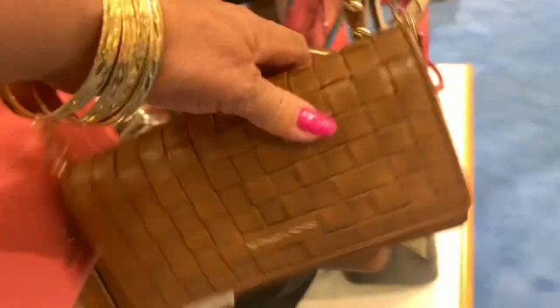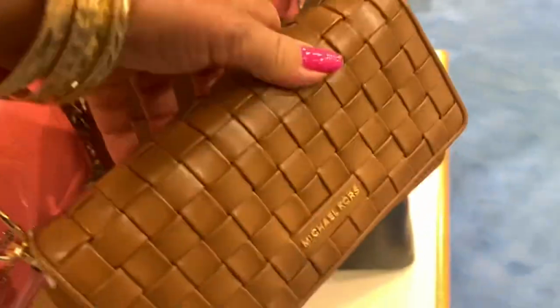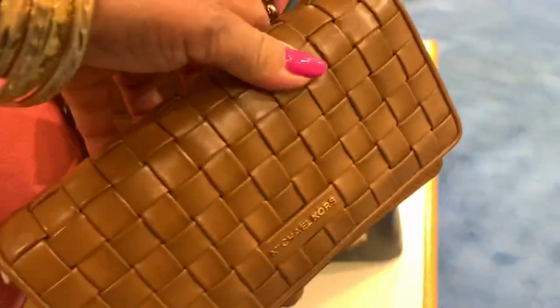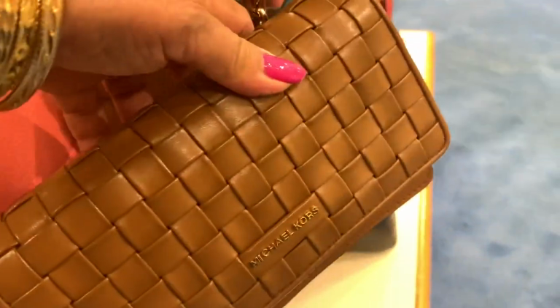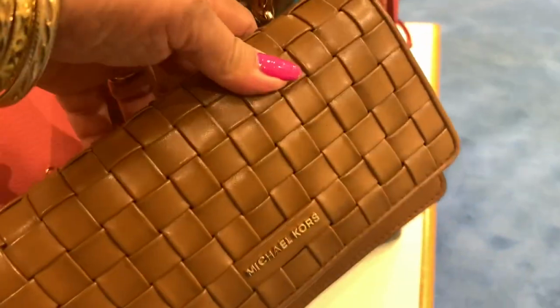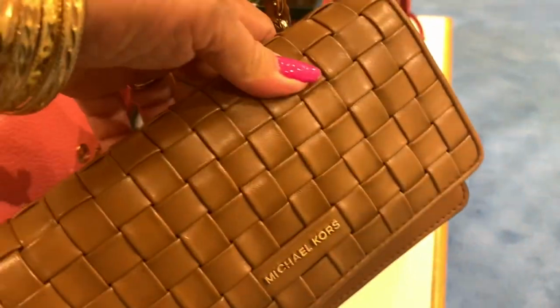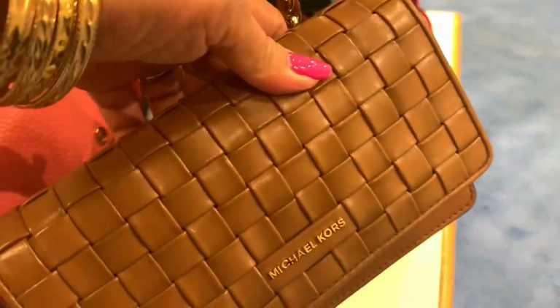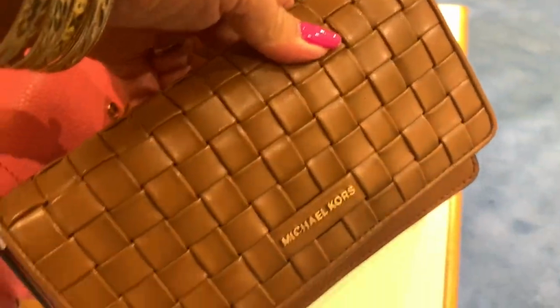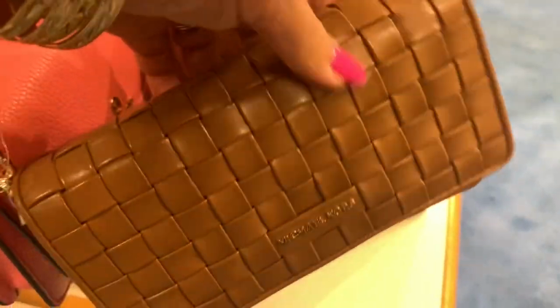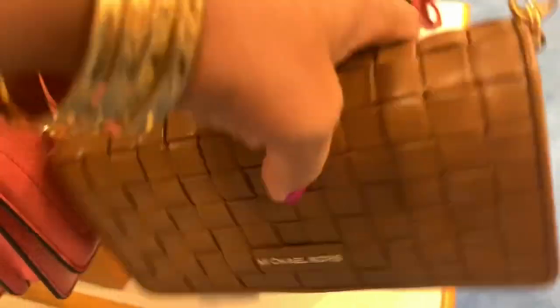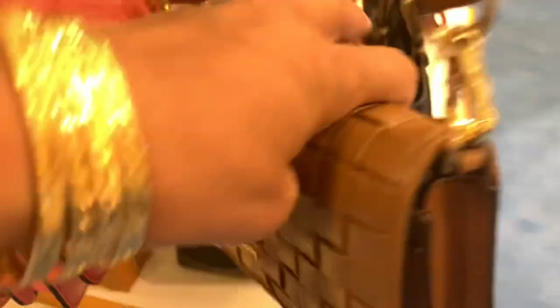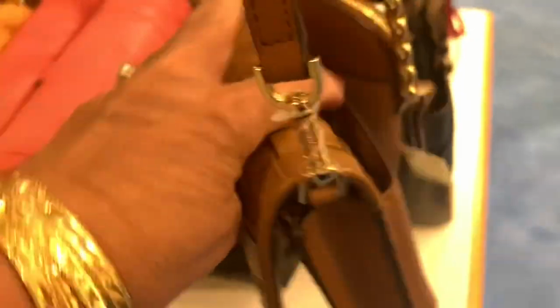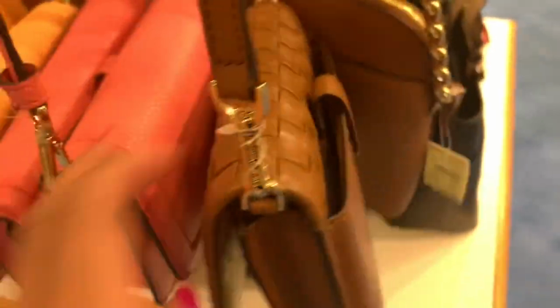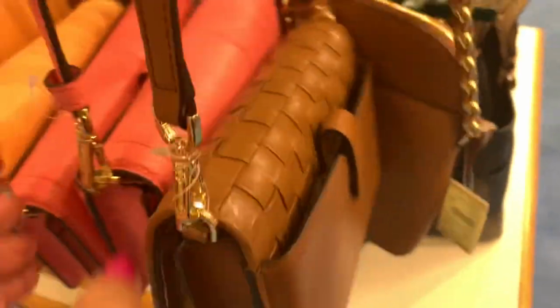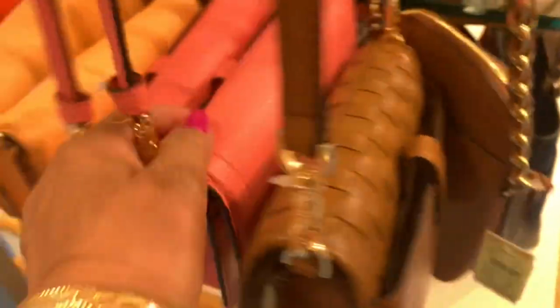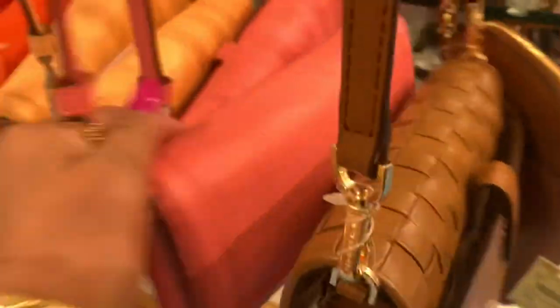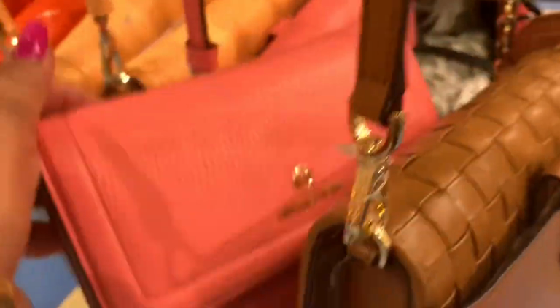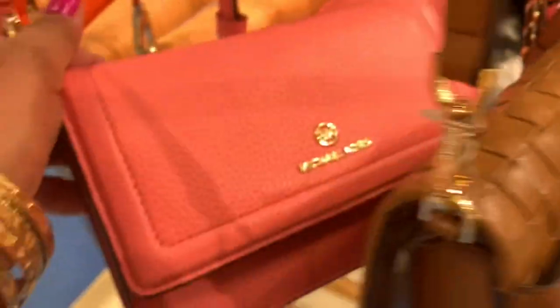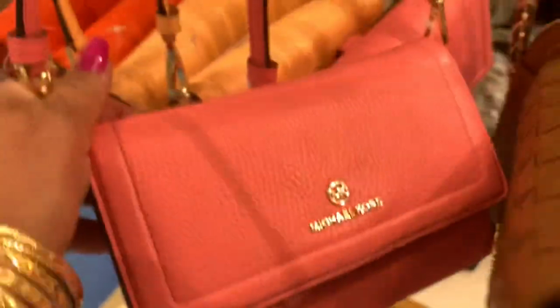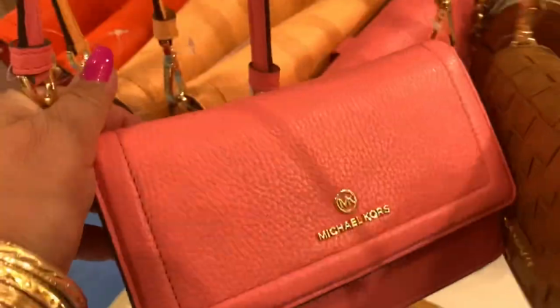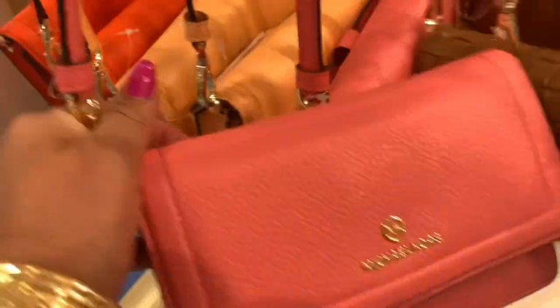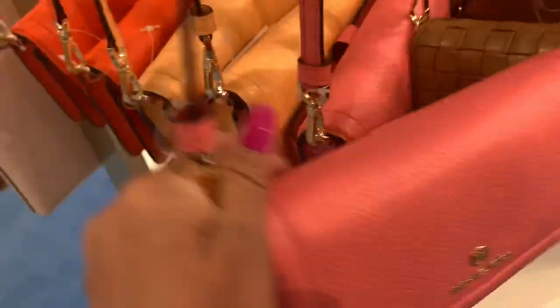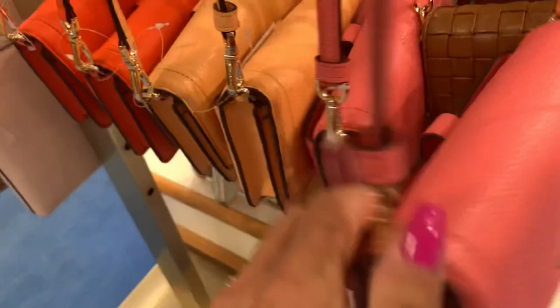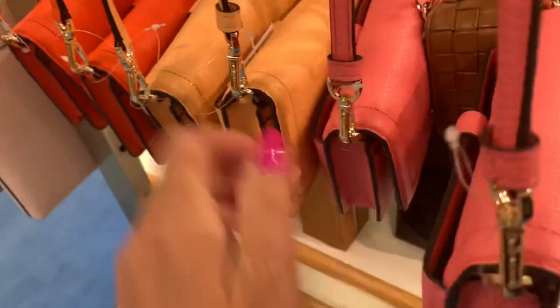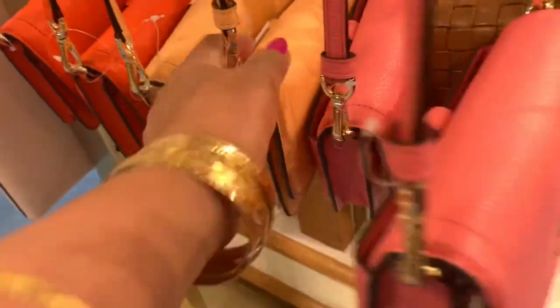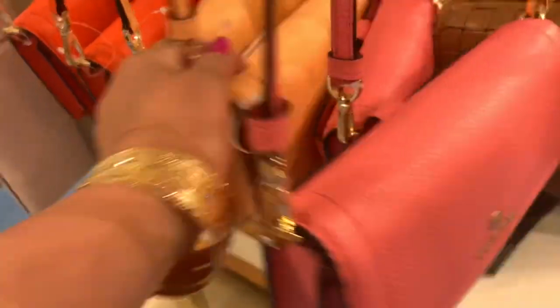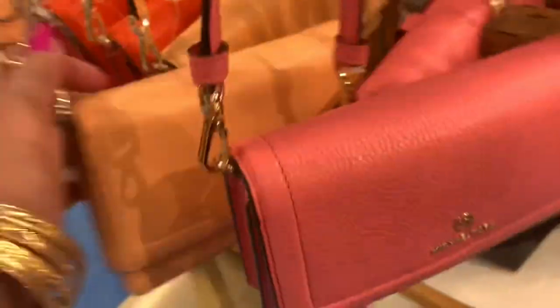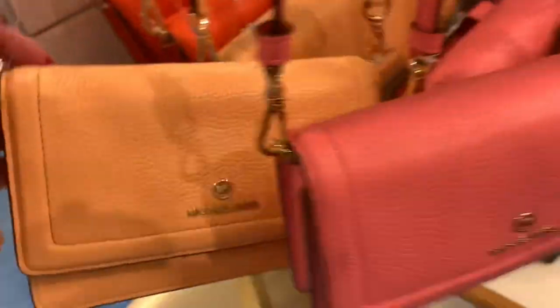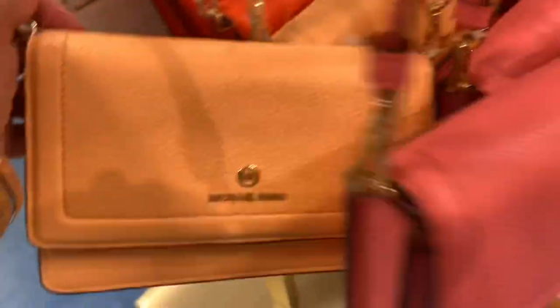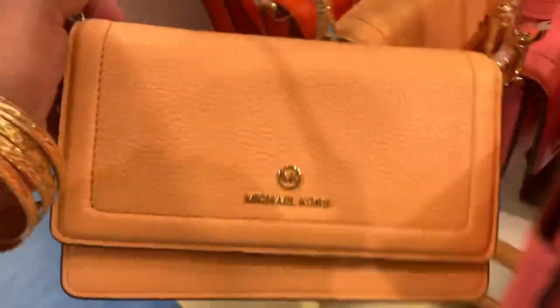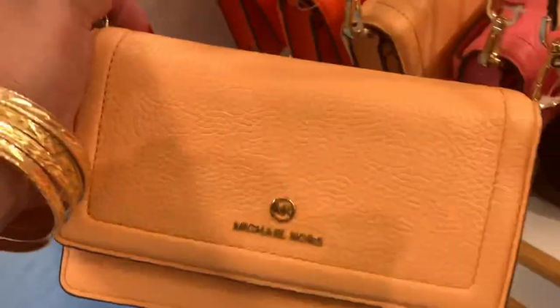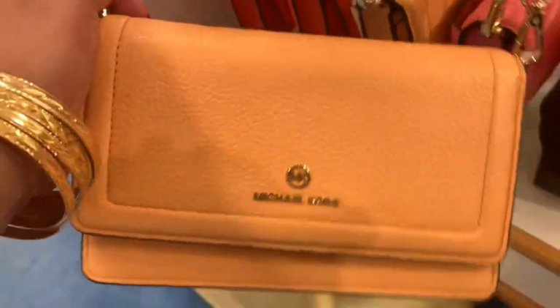I like this kind of bag — a sling bag. It comes in three colors.